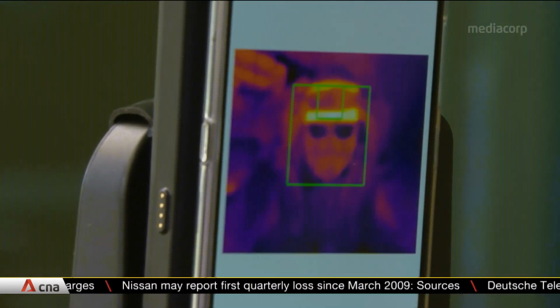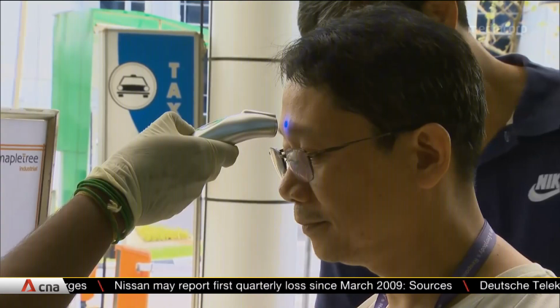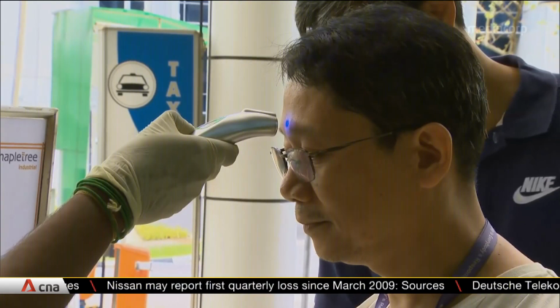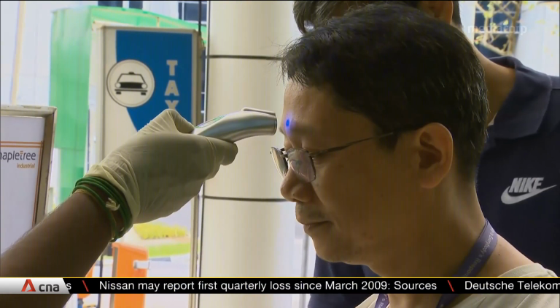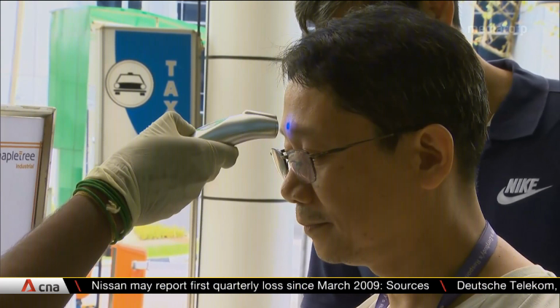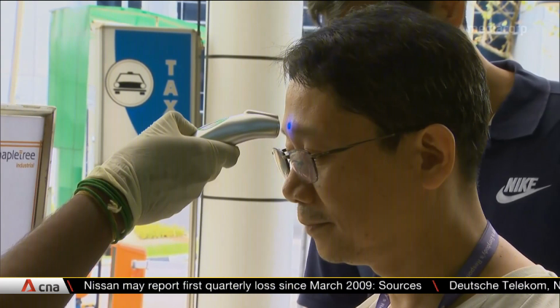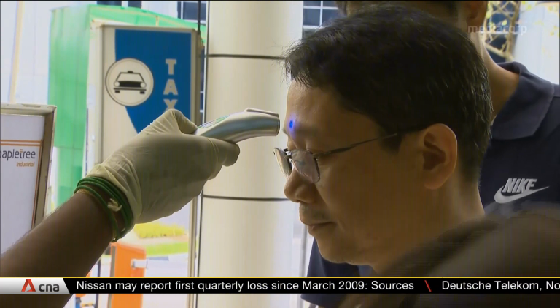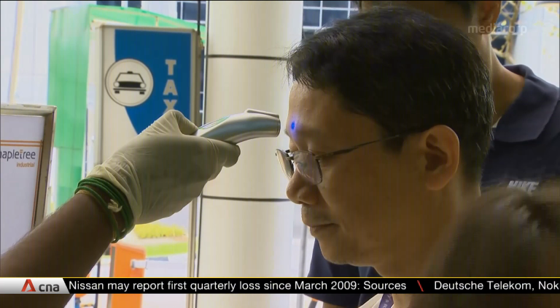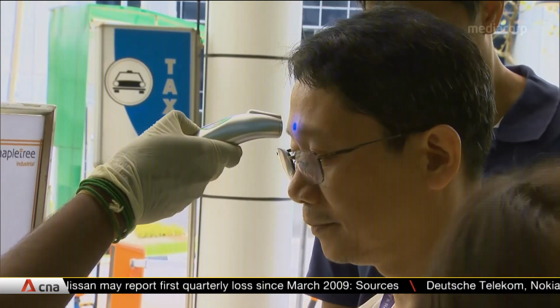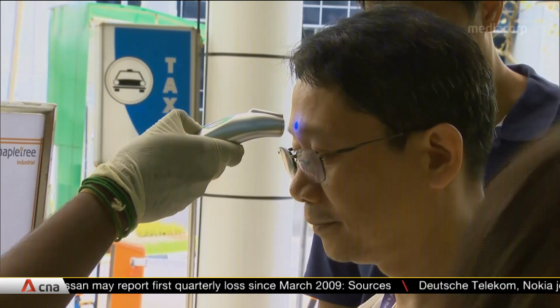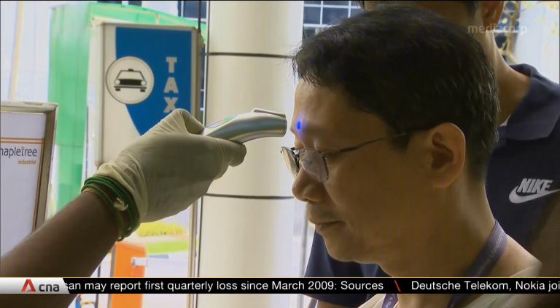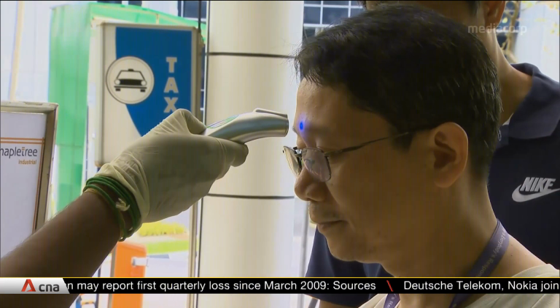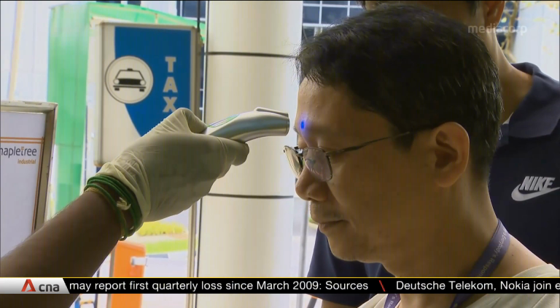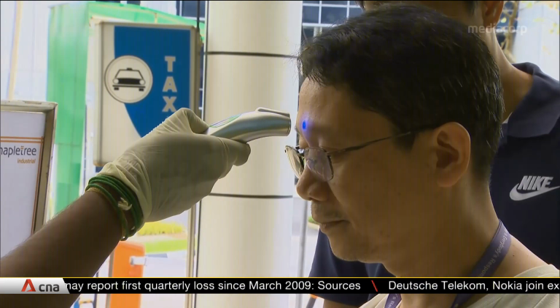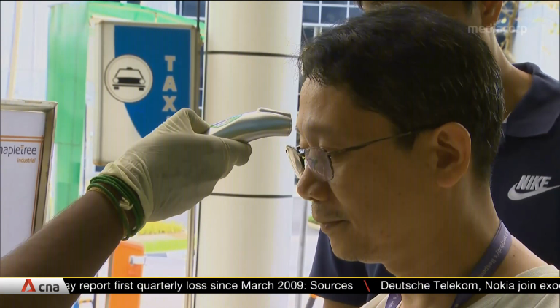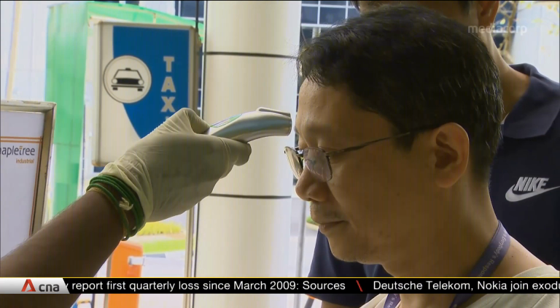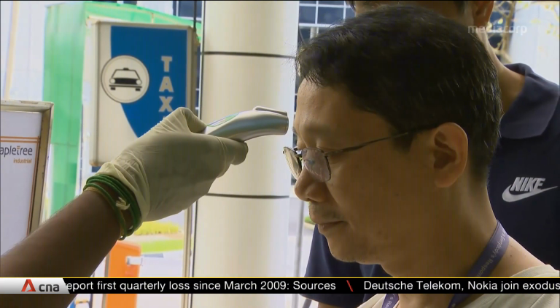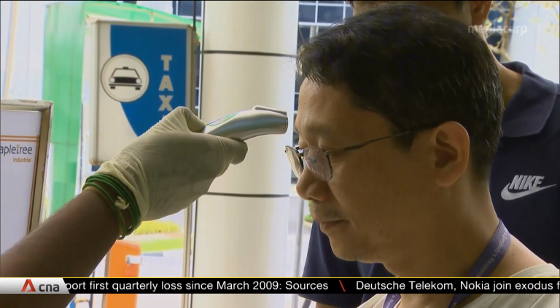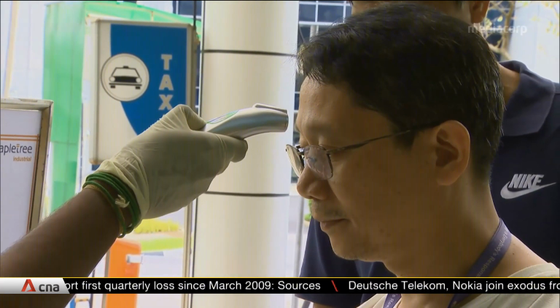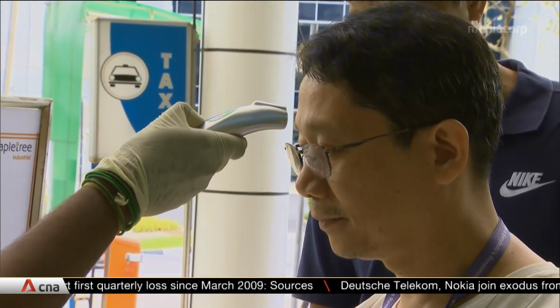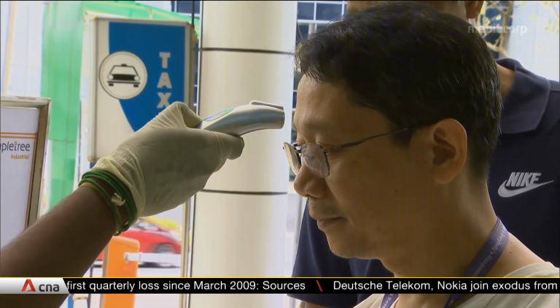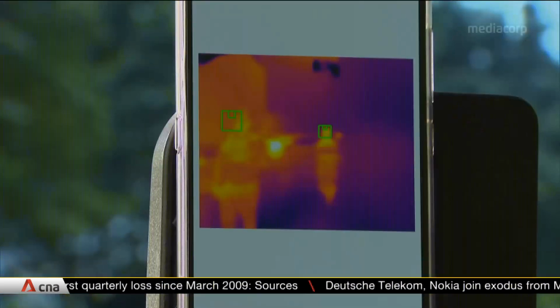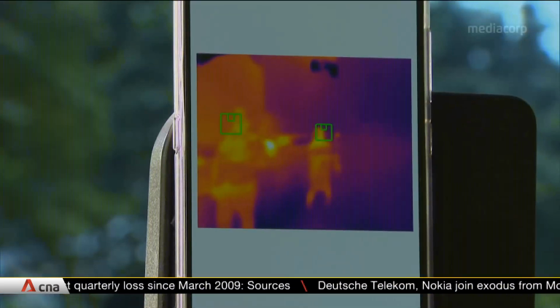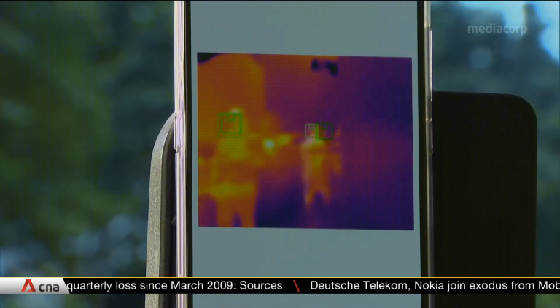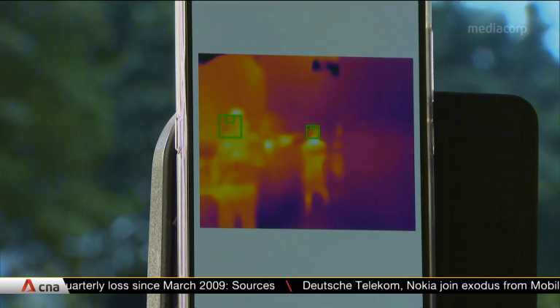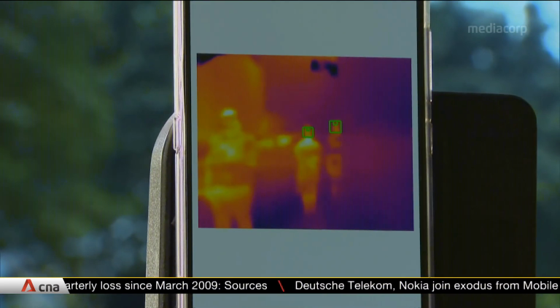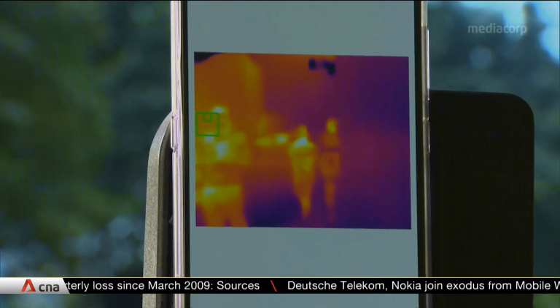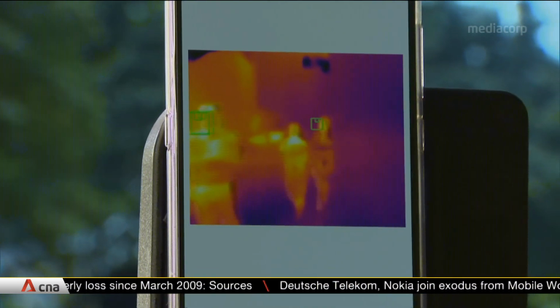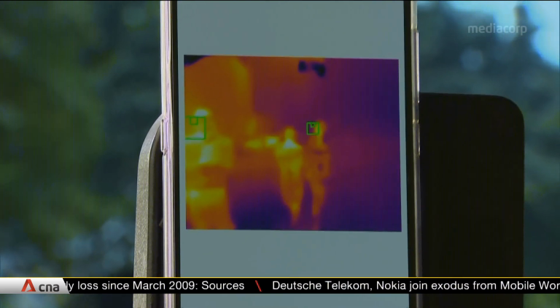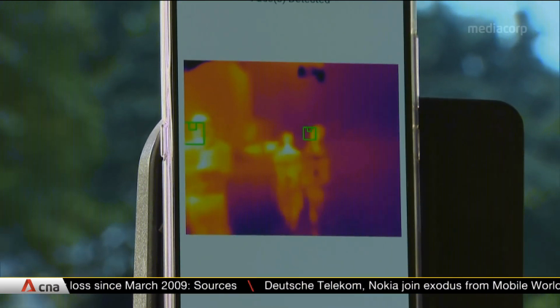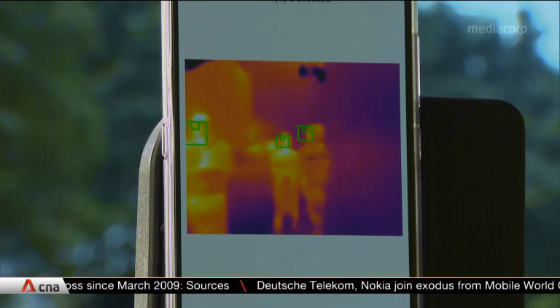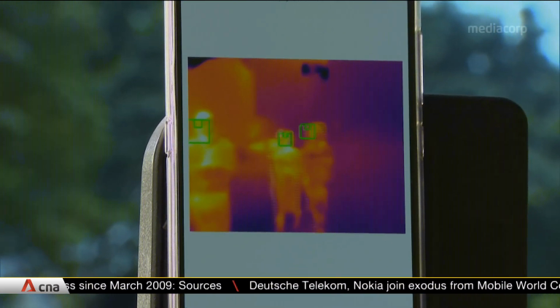If anyone has a temperature of 37.3 degrees Celsius and above, this happens.